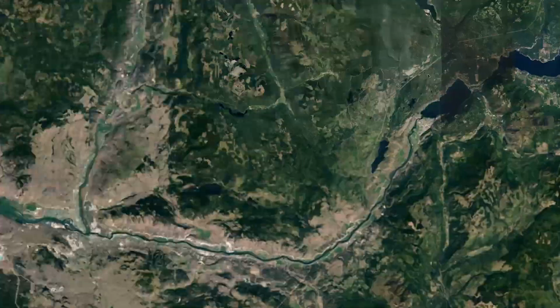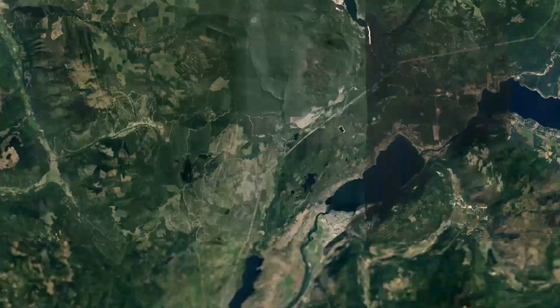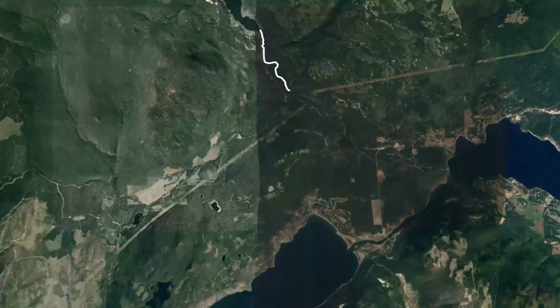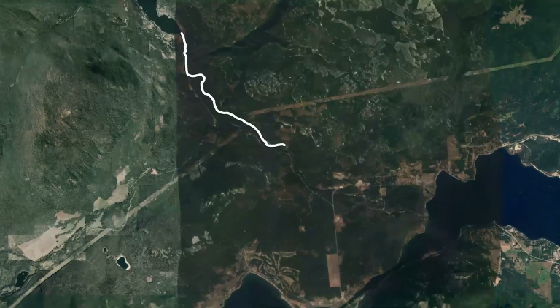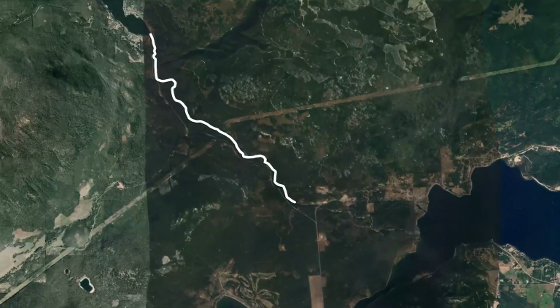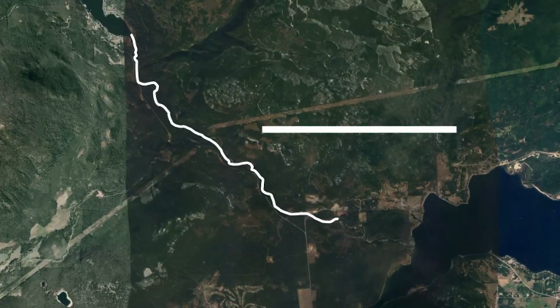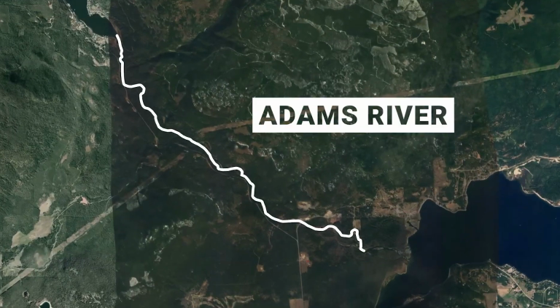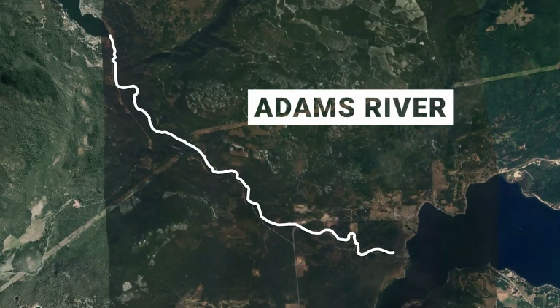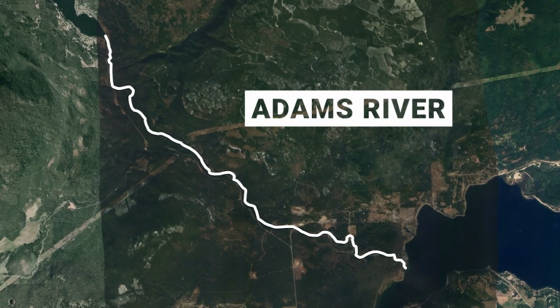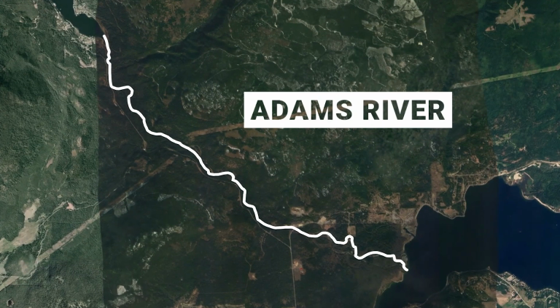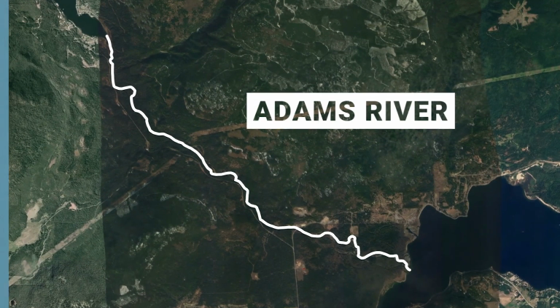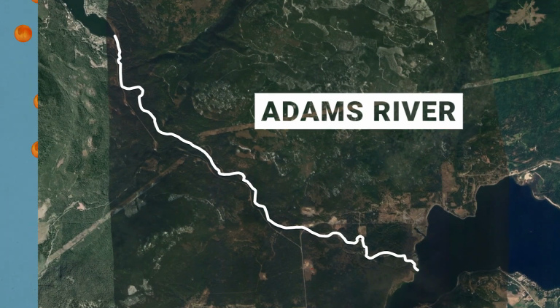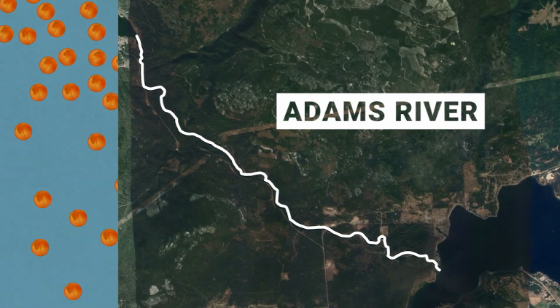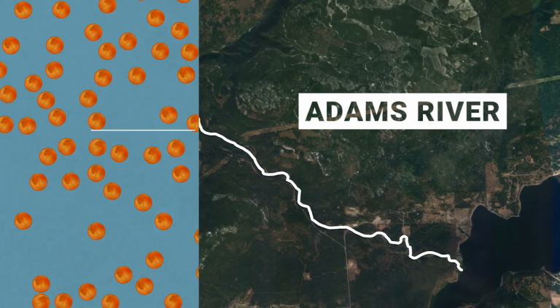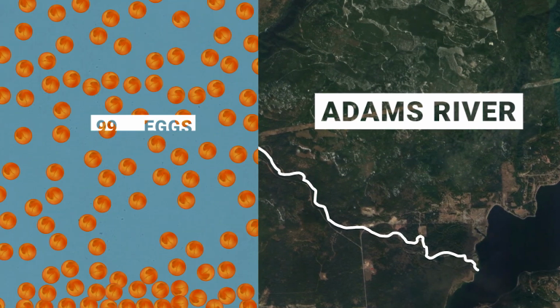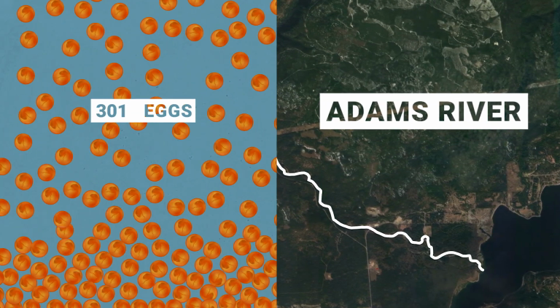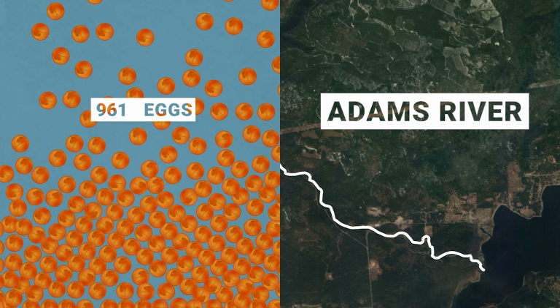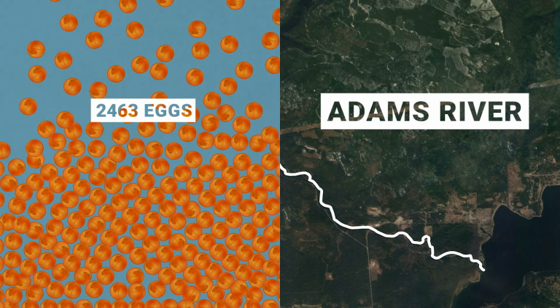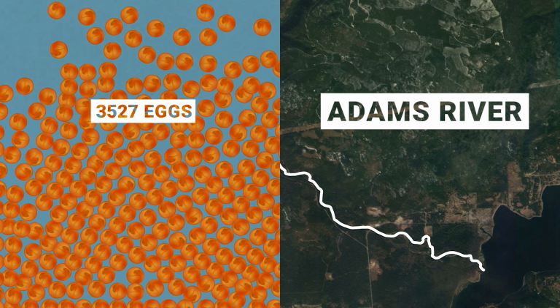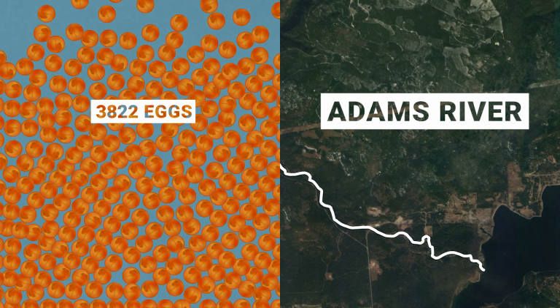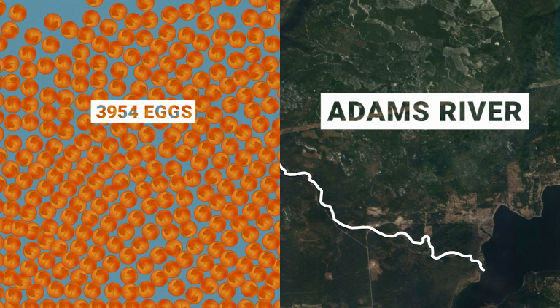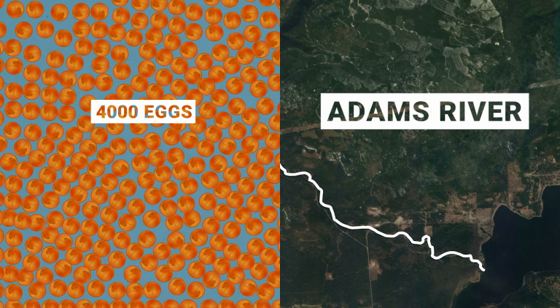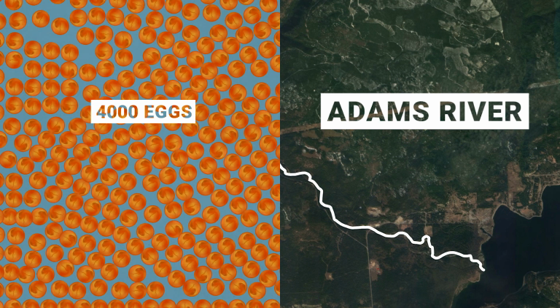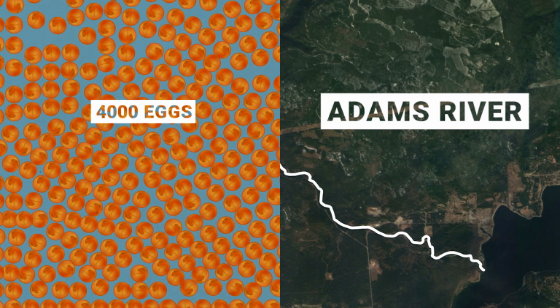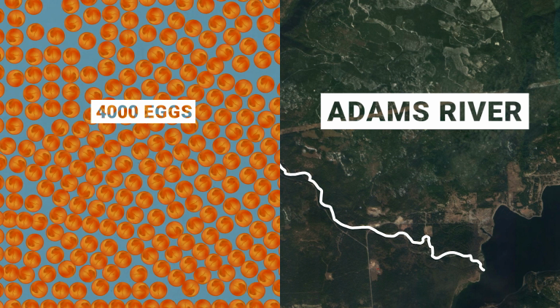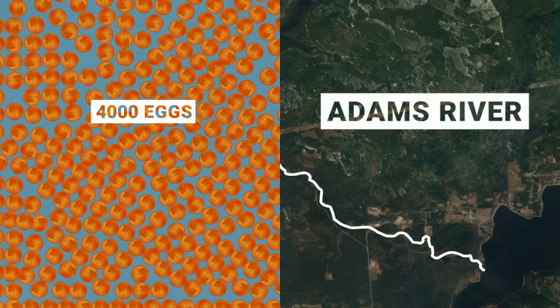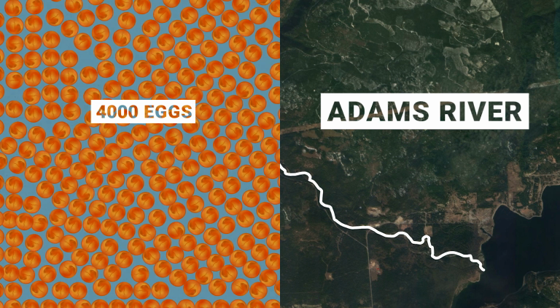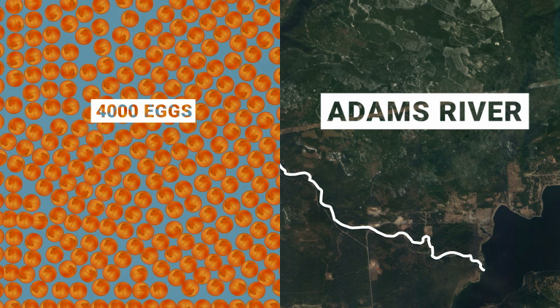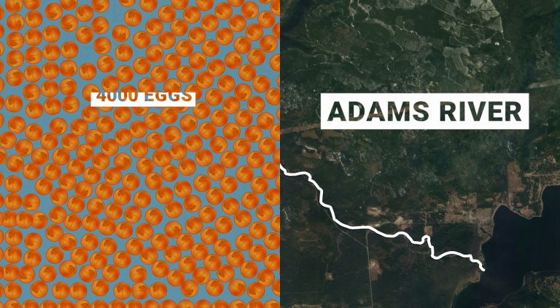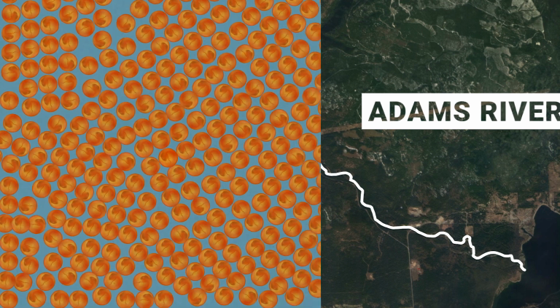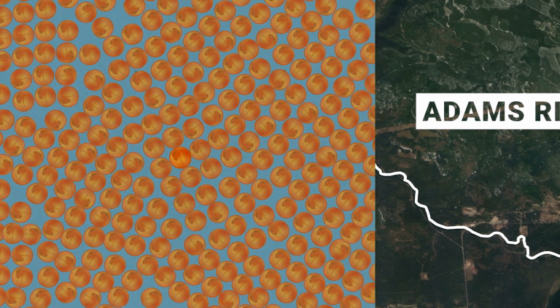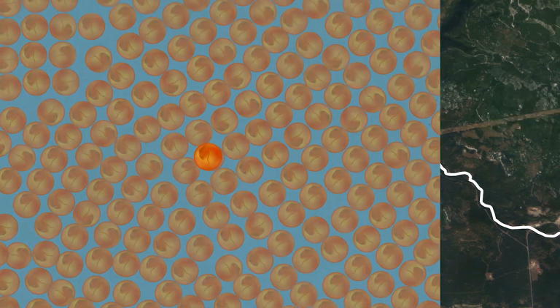One female sockeye from the Adams River lays over 4,000 eggs. Let's follow one of these eggs on her journey.